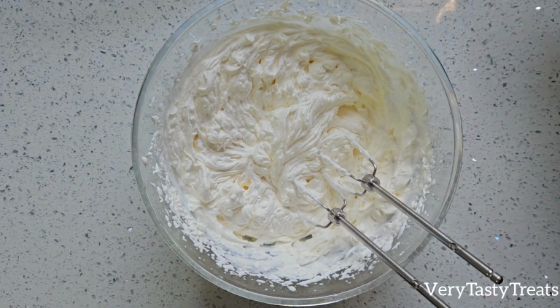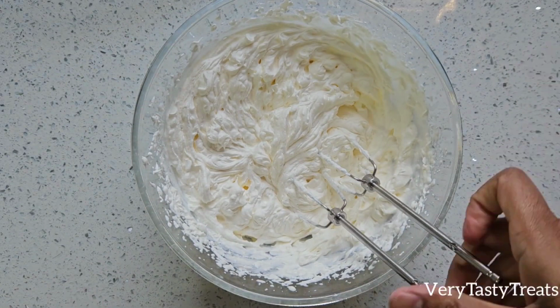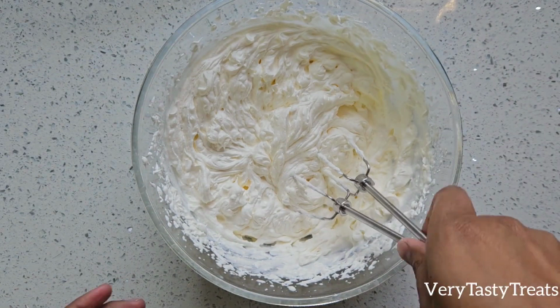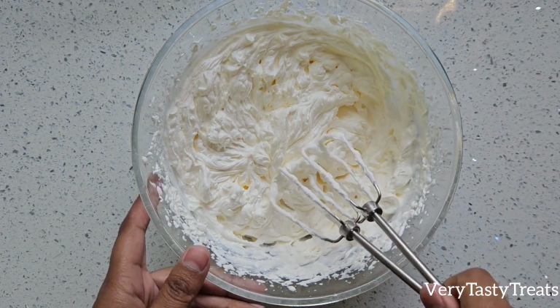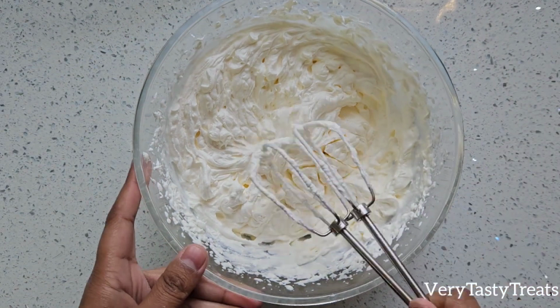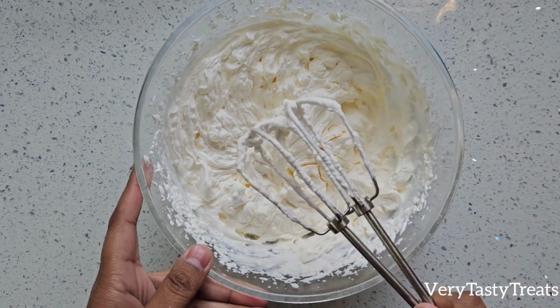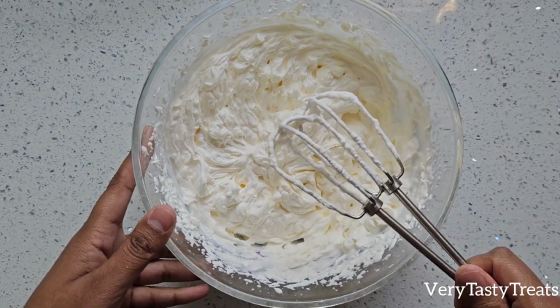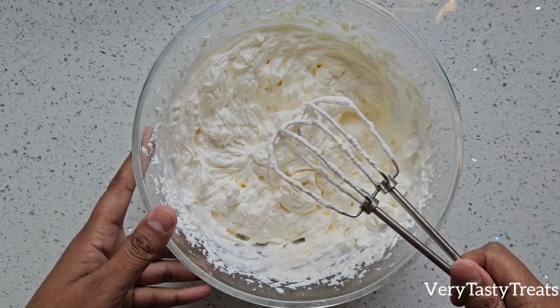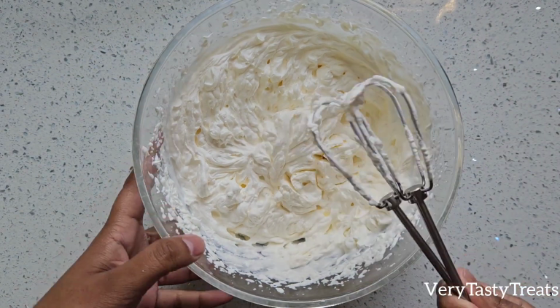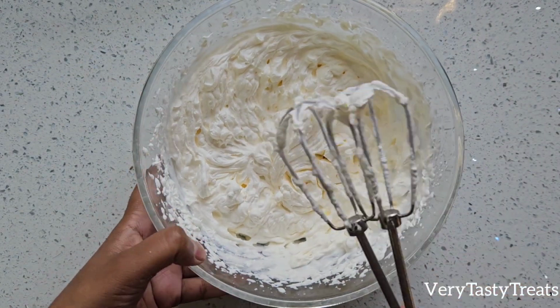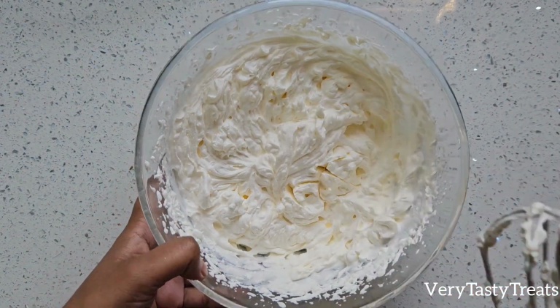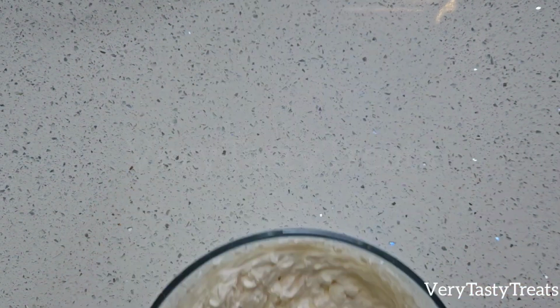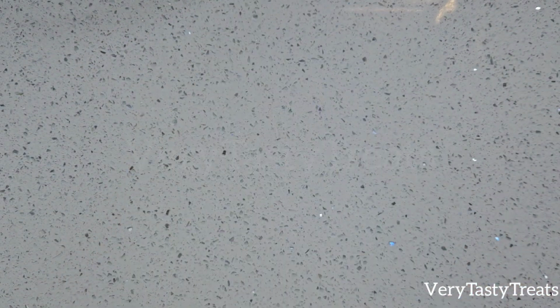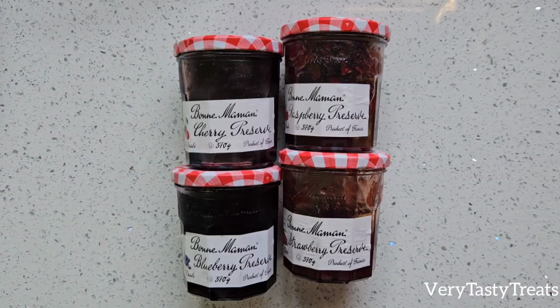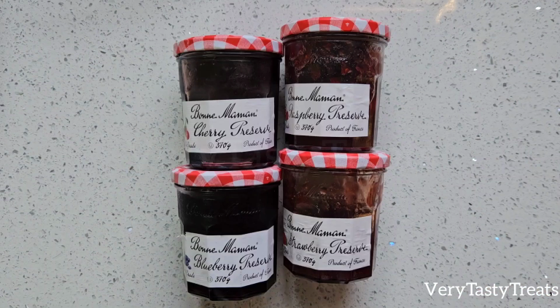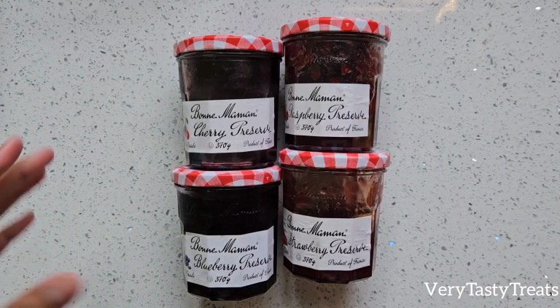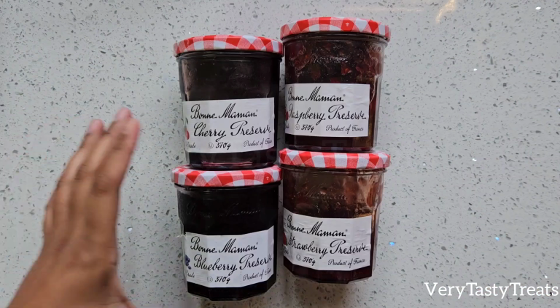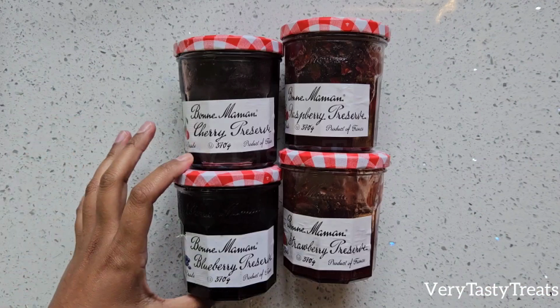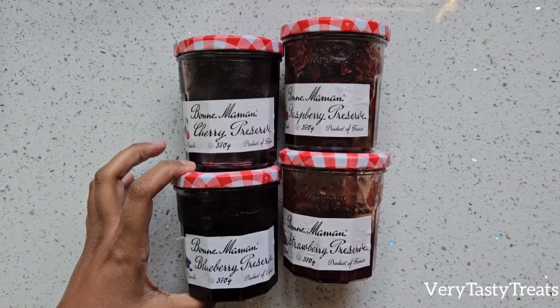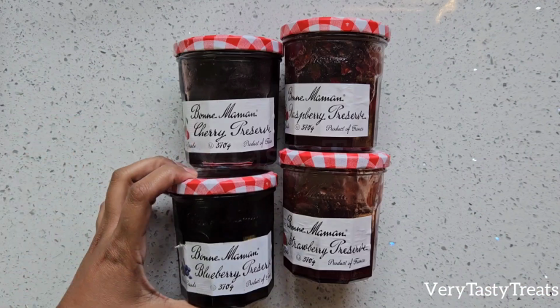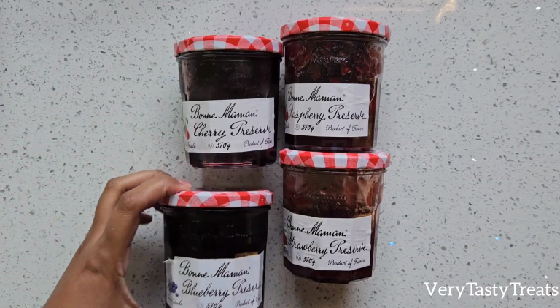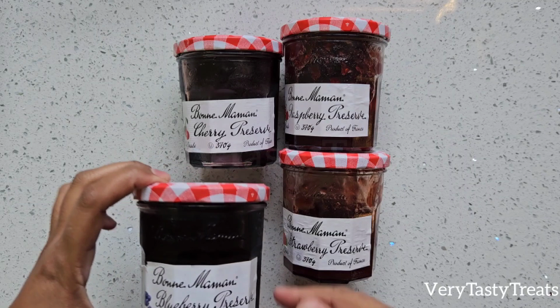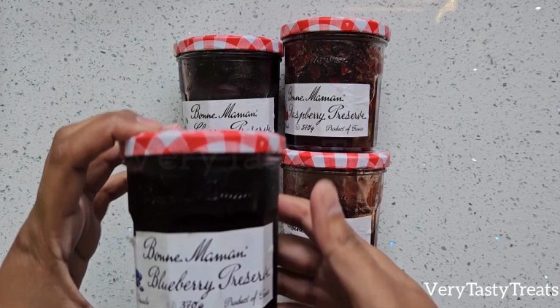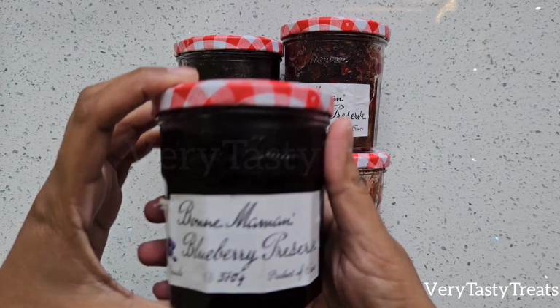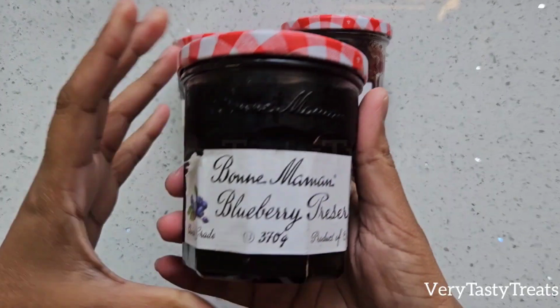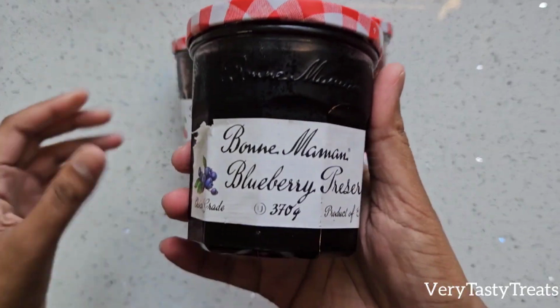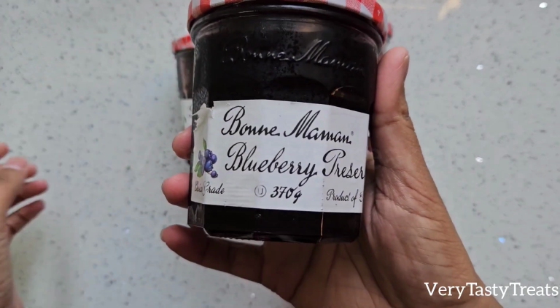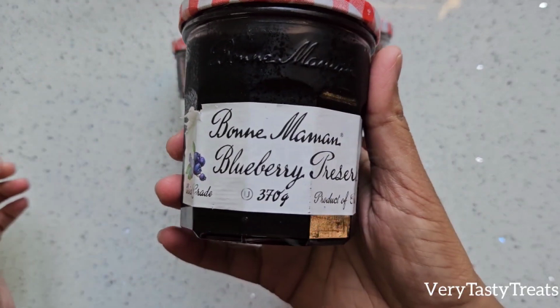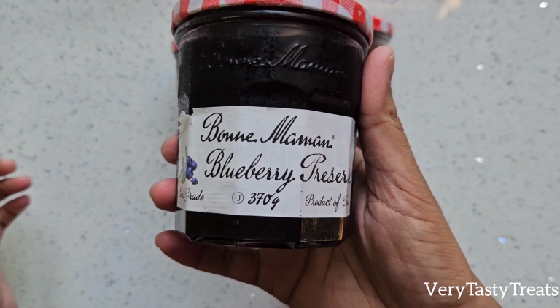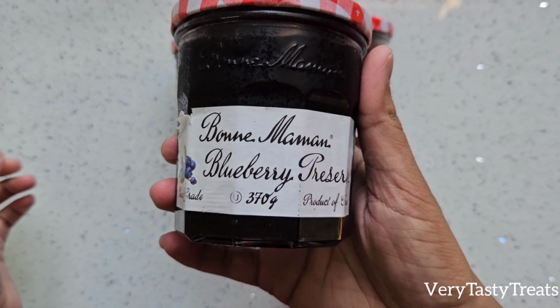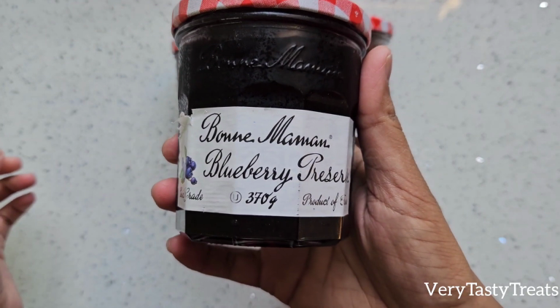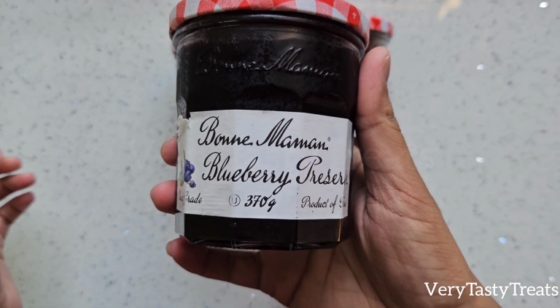Prepare your filling. I am using a blueberry preserve, but you could use anything you'd like.